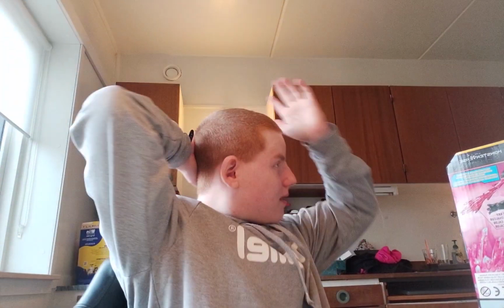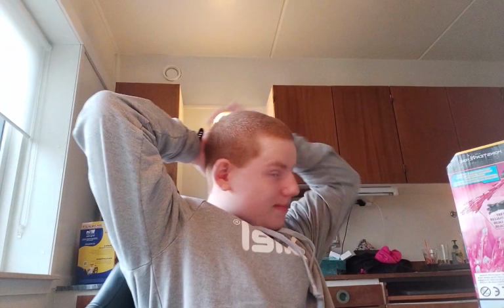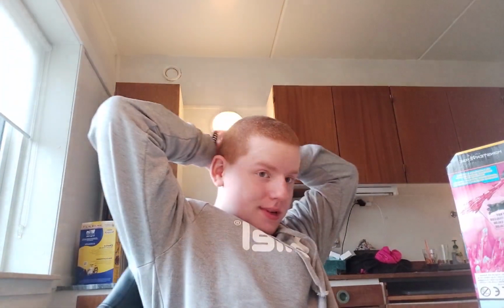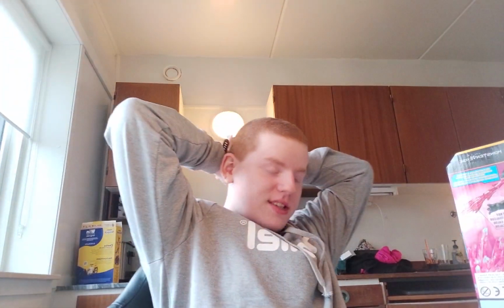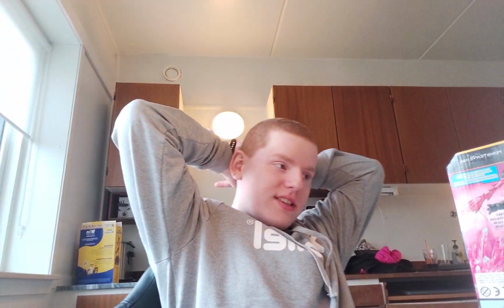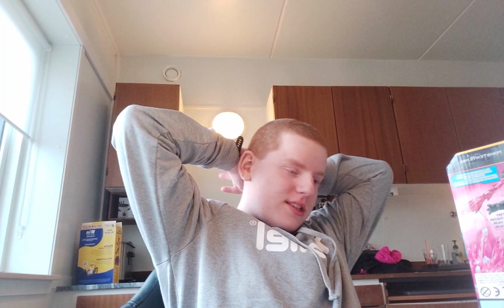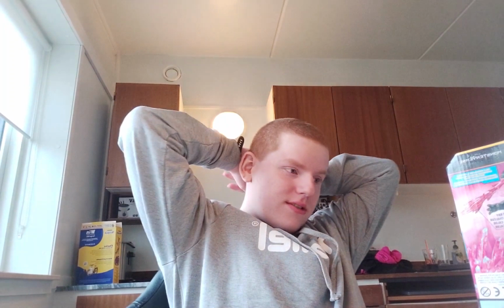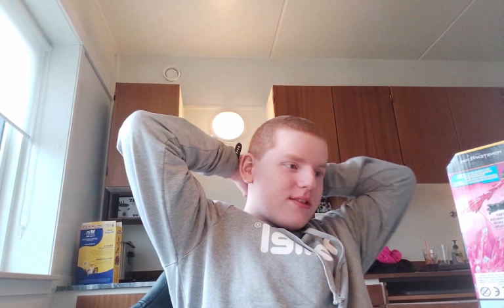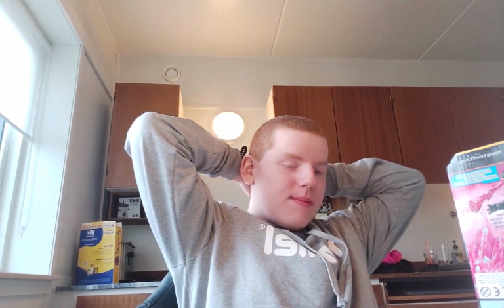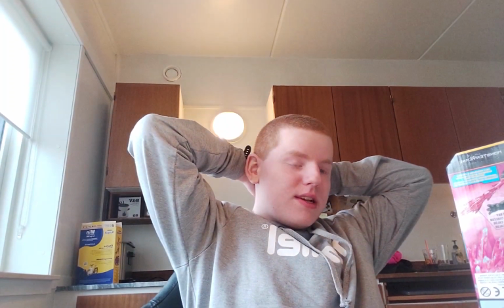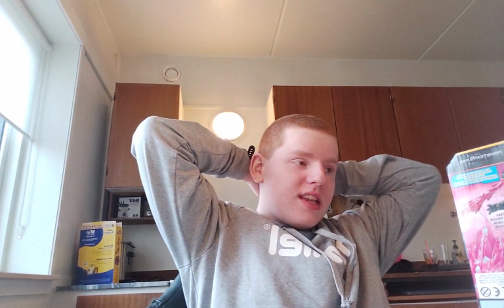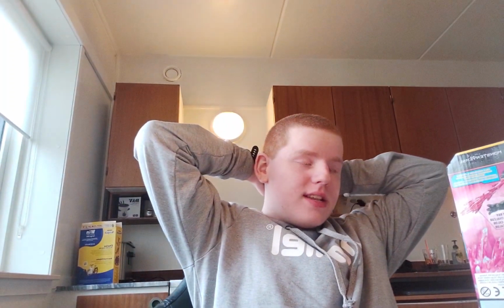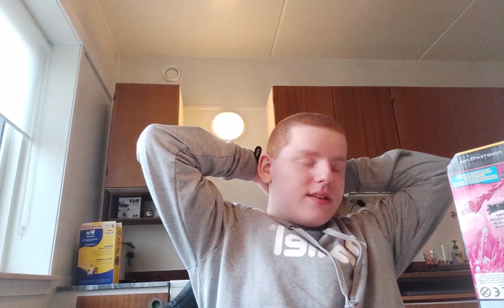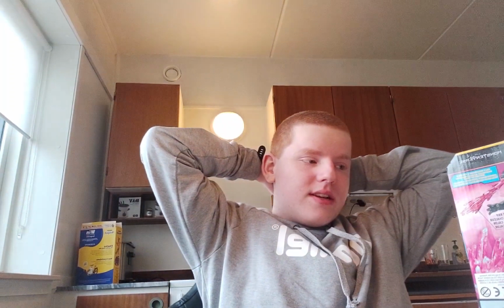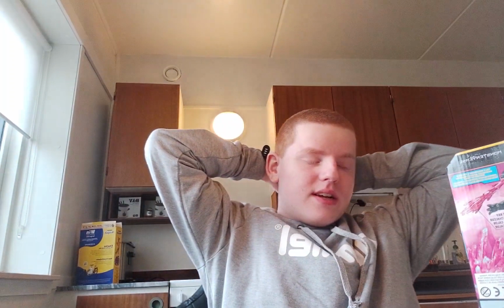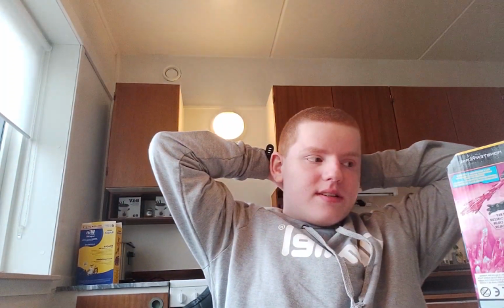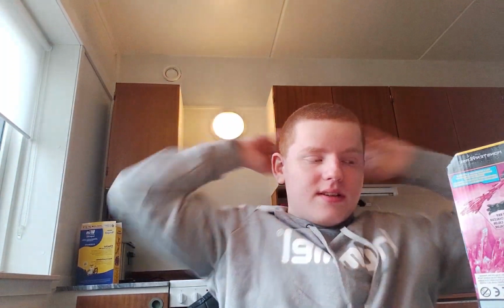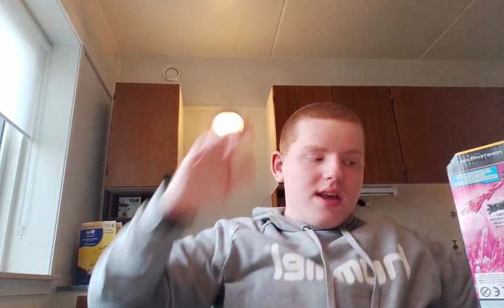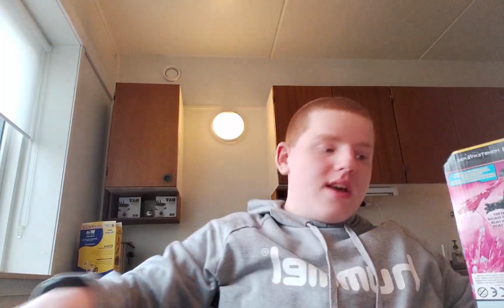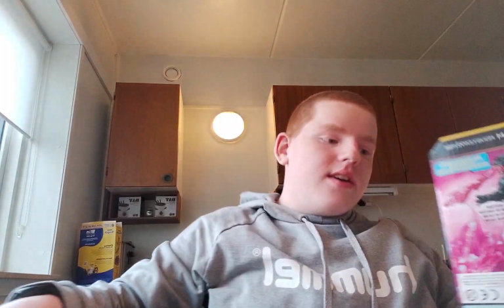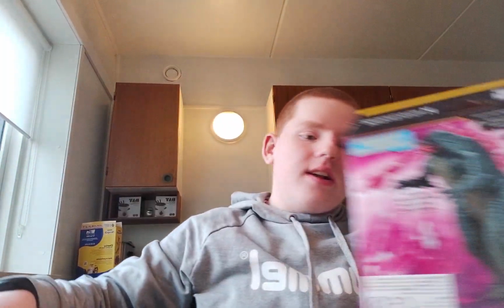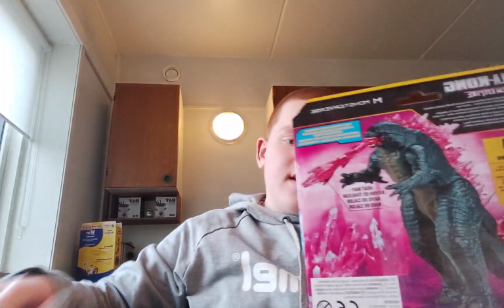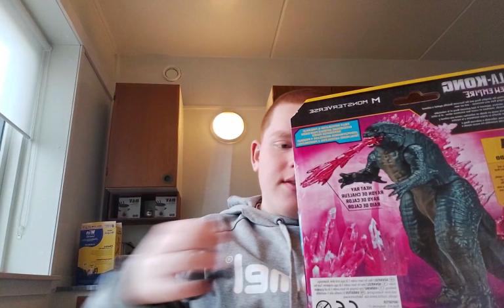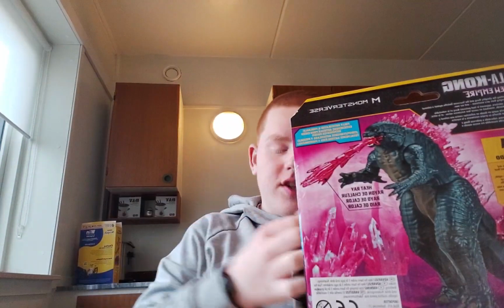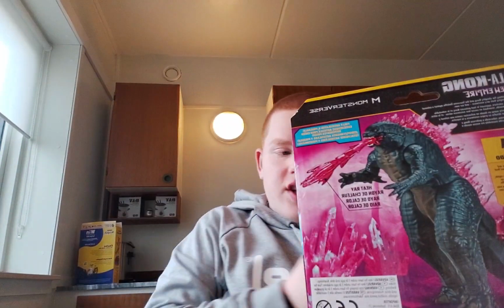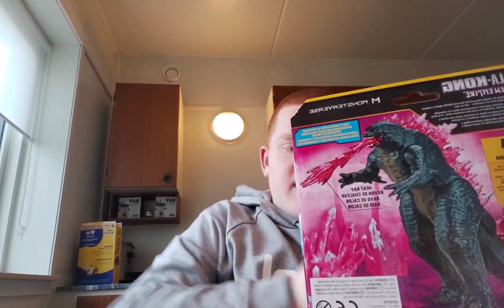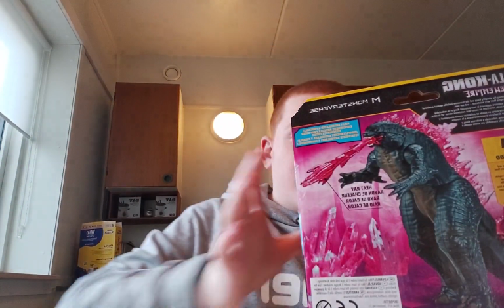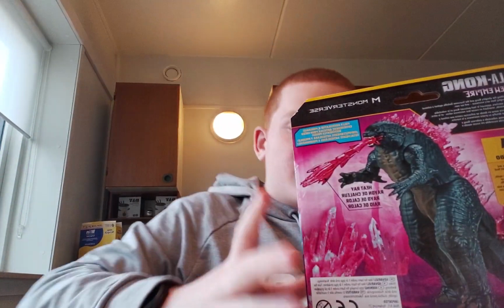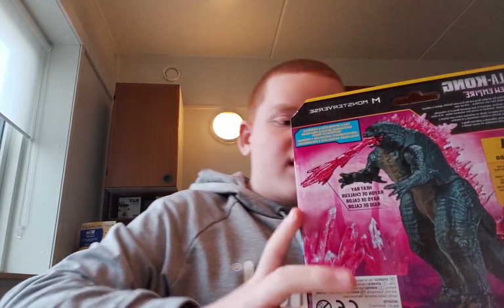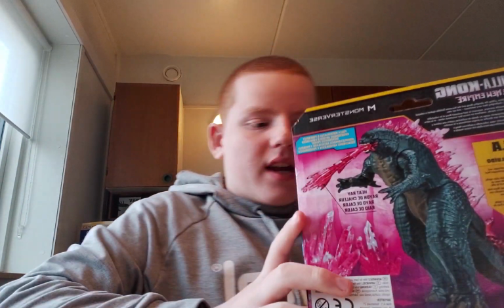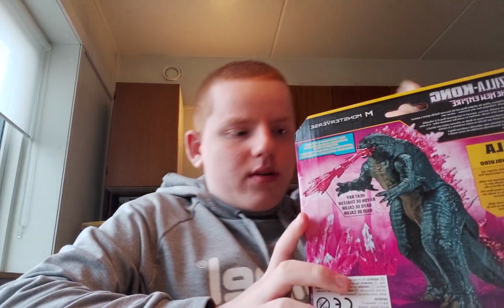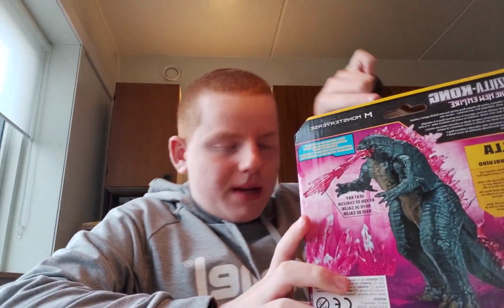Bro, this is so good. I'm literally getting teary eyes. Alright, enough chit chat — let's get this guy open.